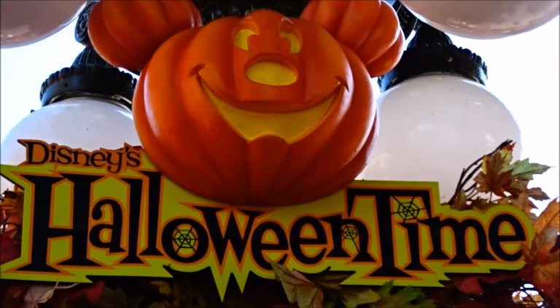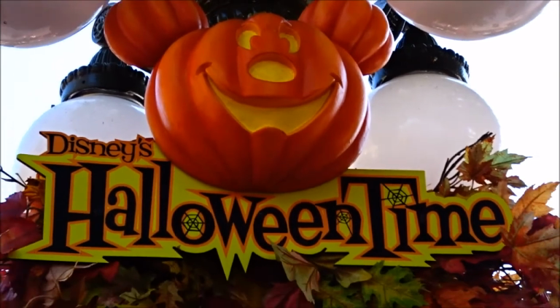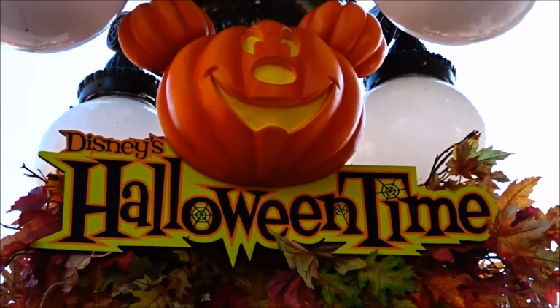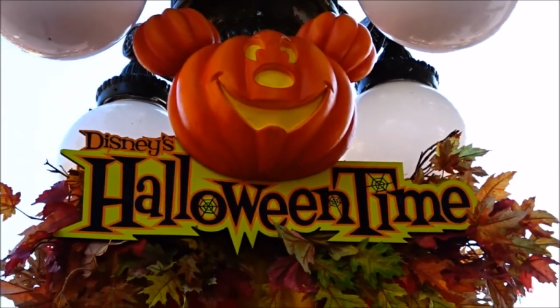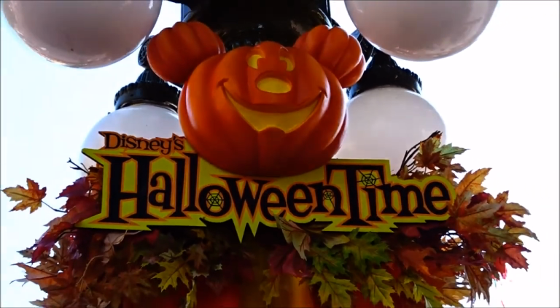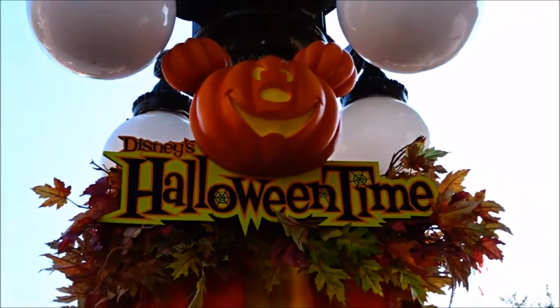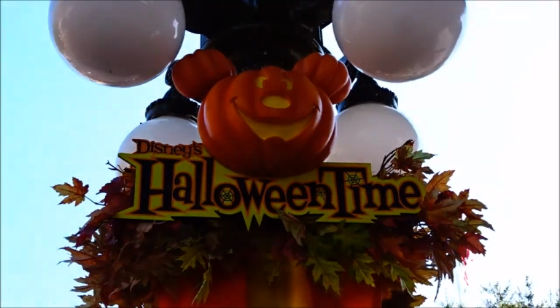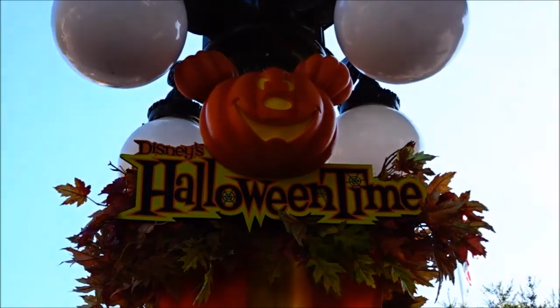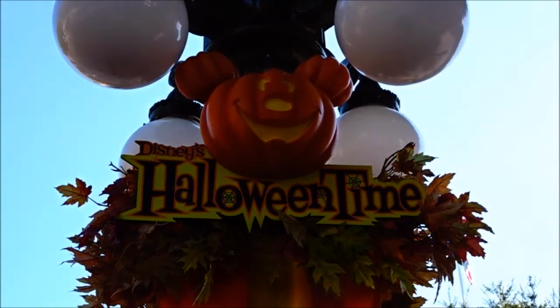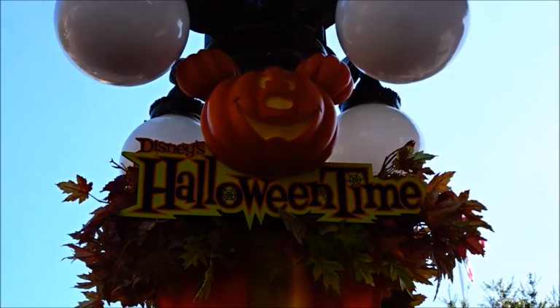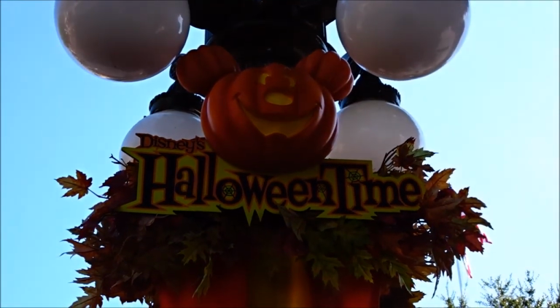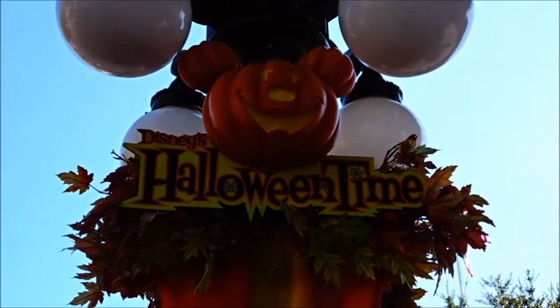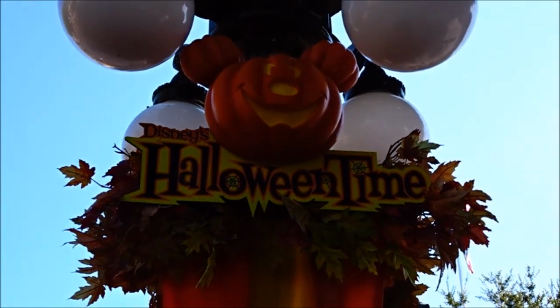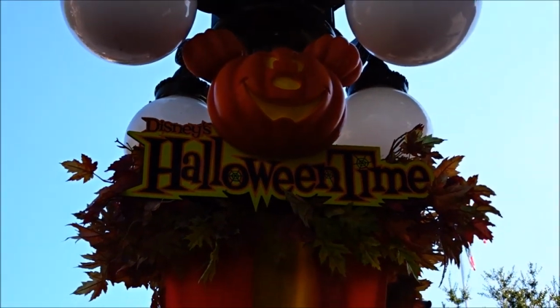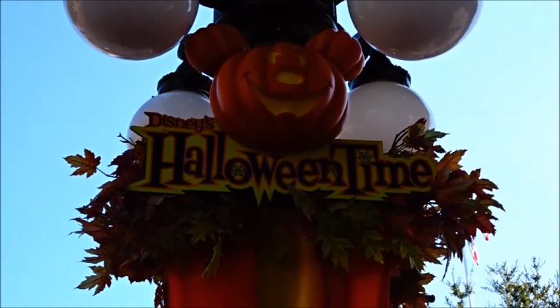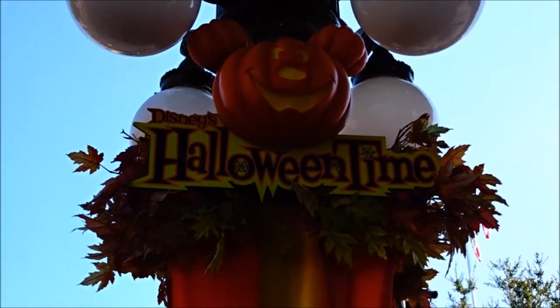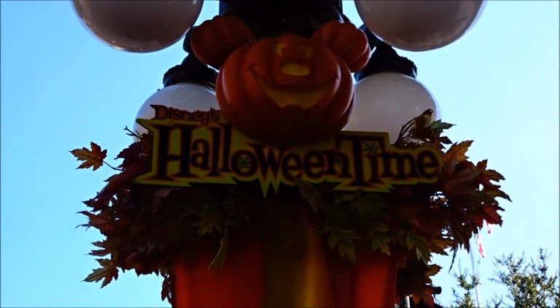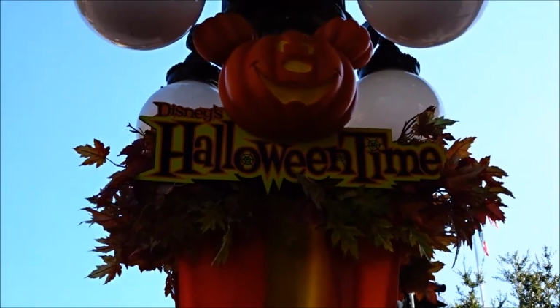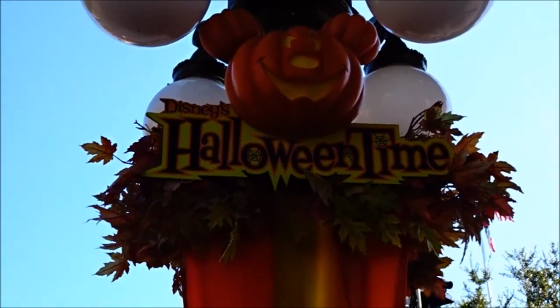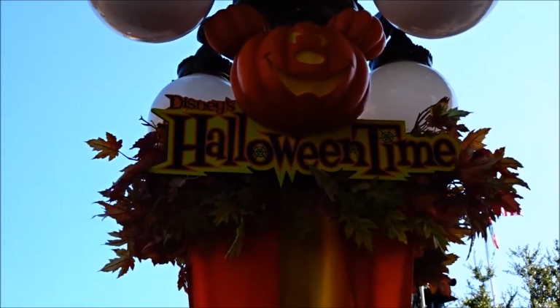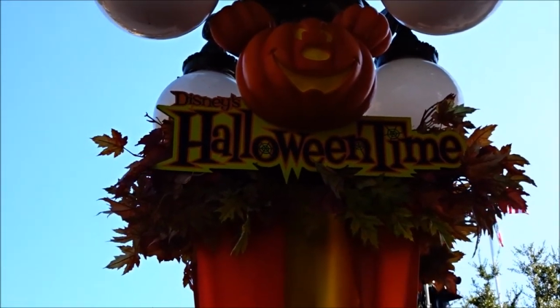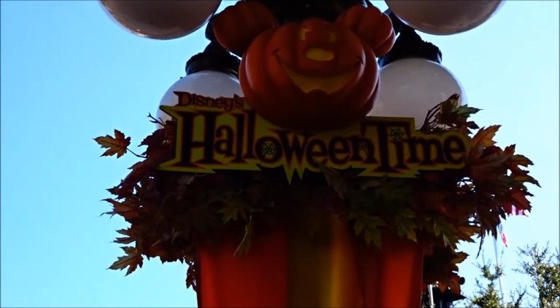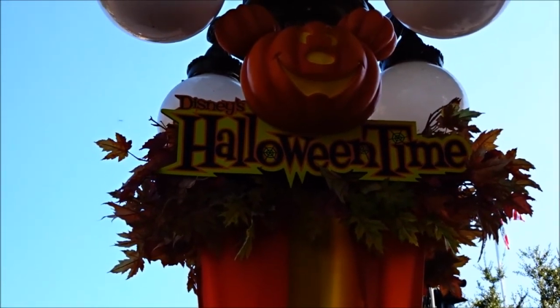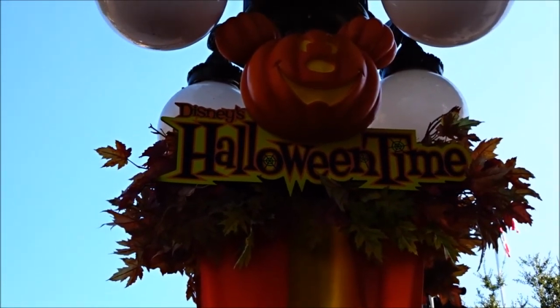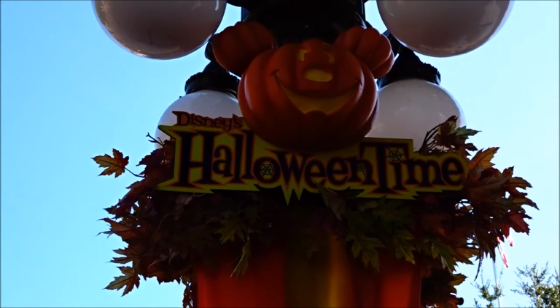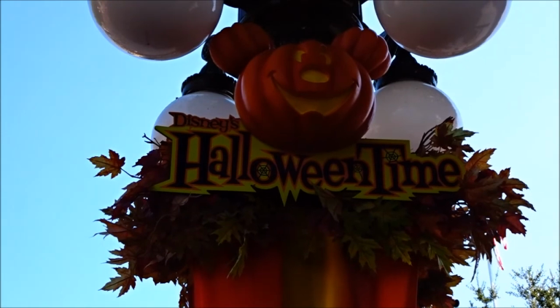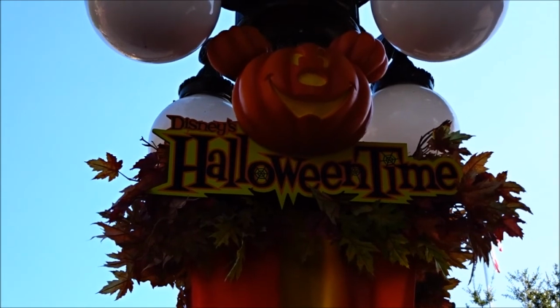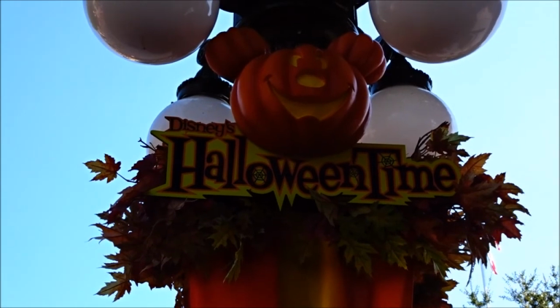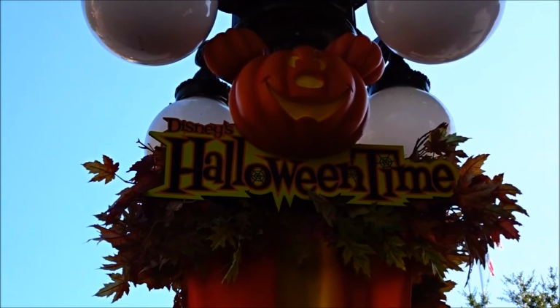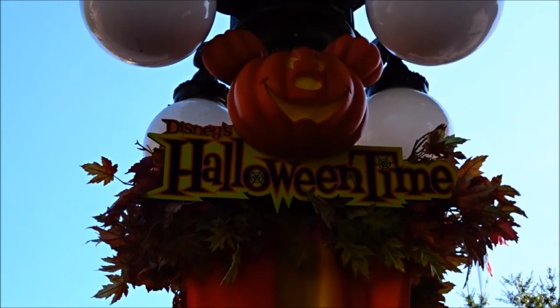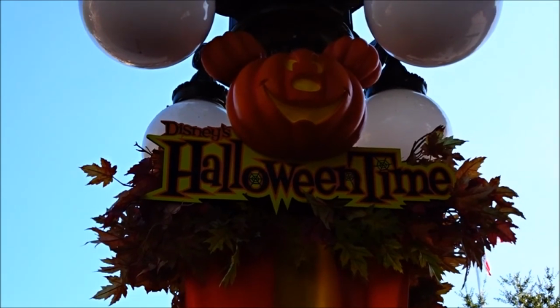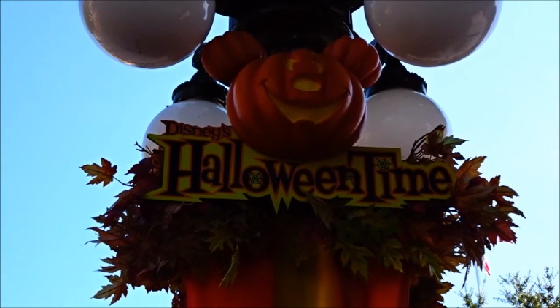September 5th — they're almost ready for Halloween. Mickey's Halloween Parties.